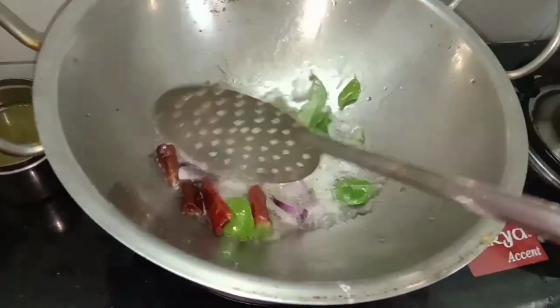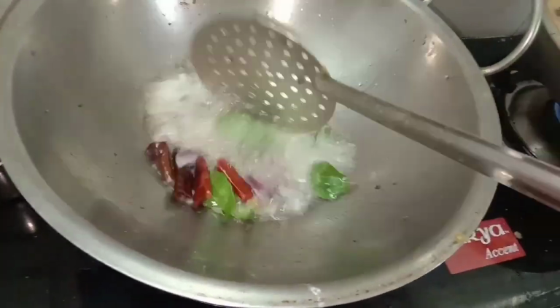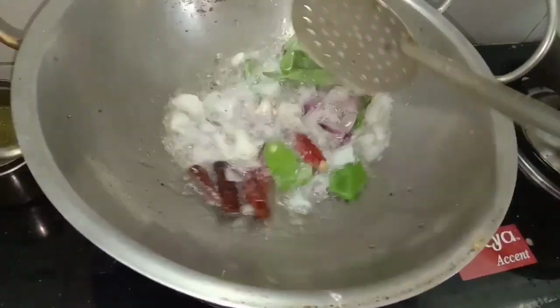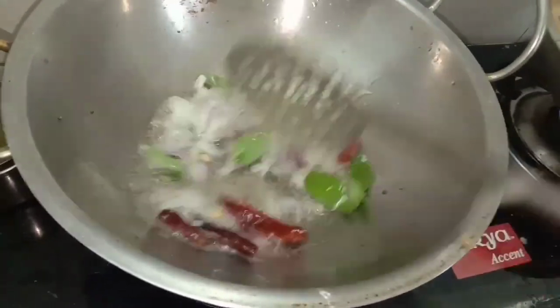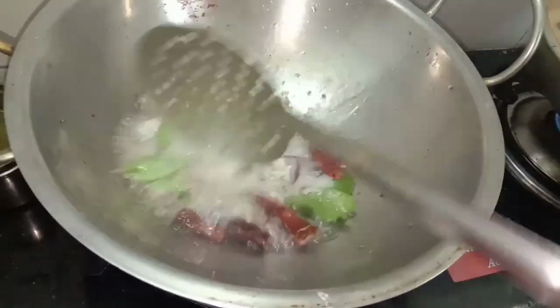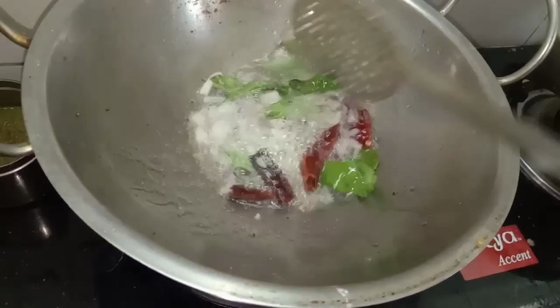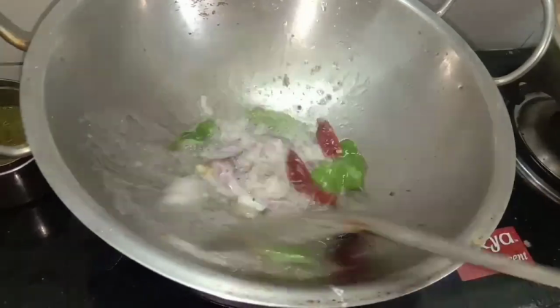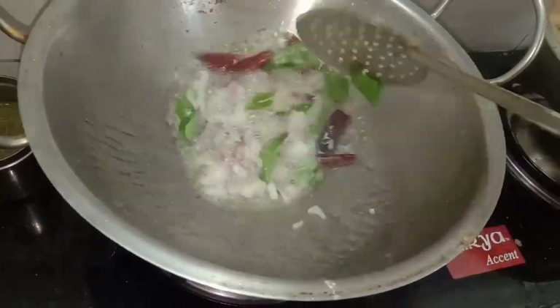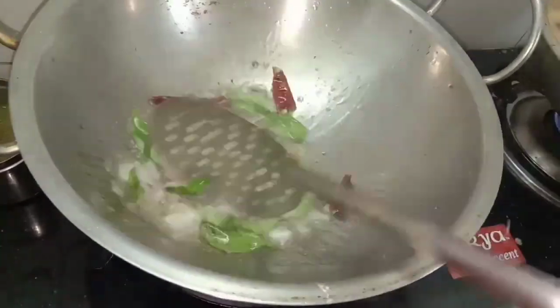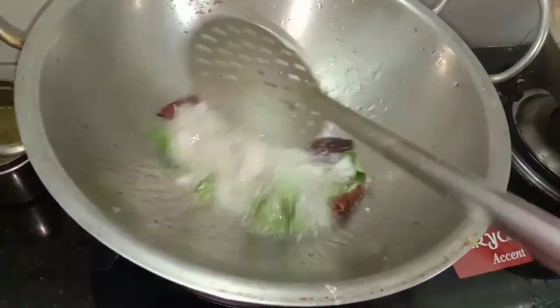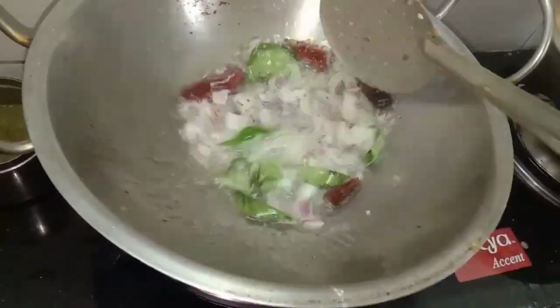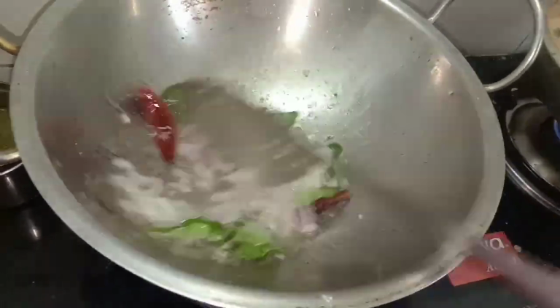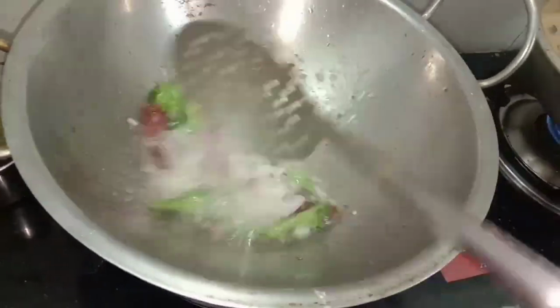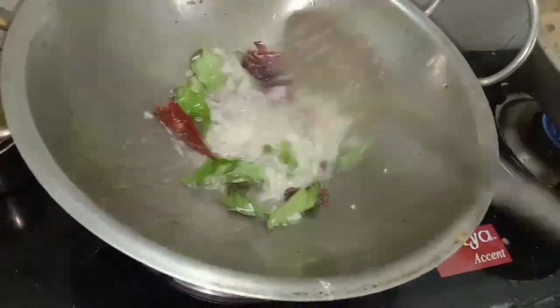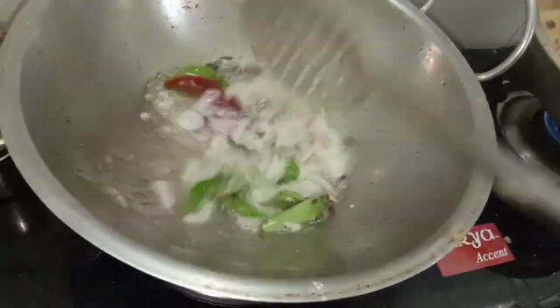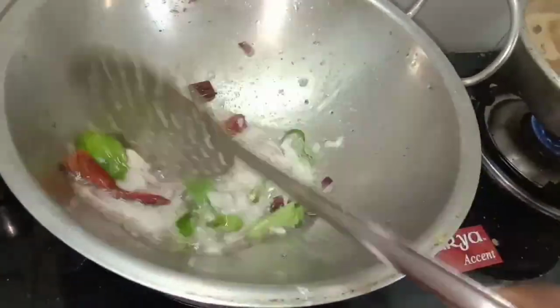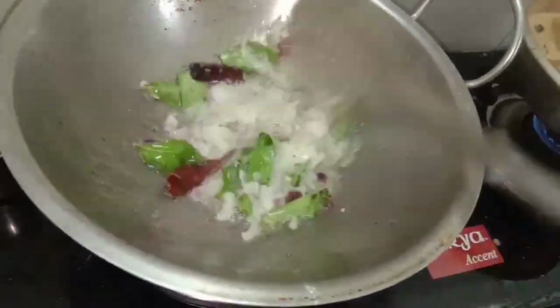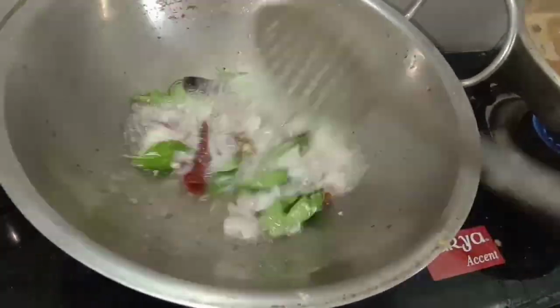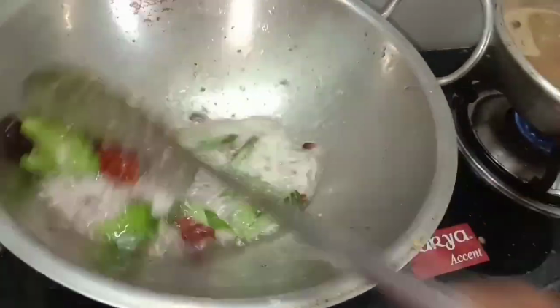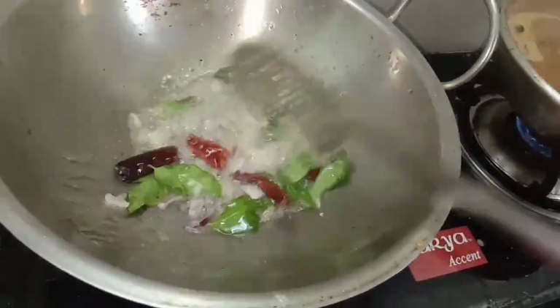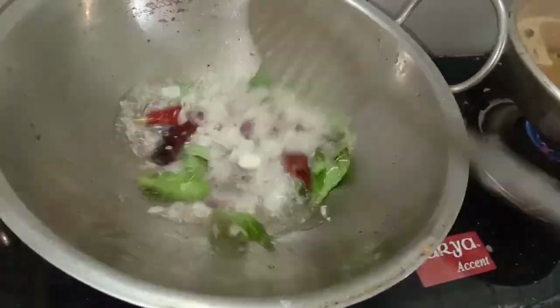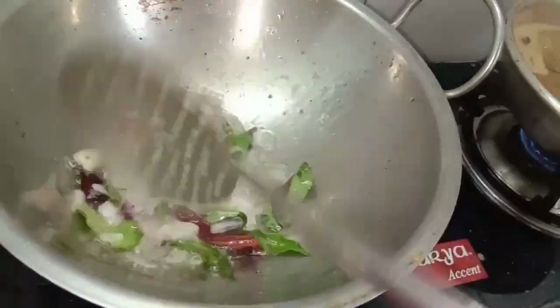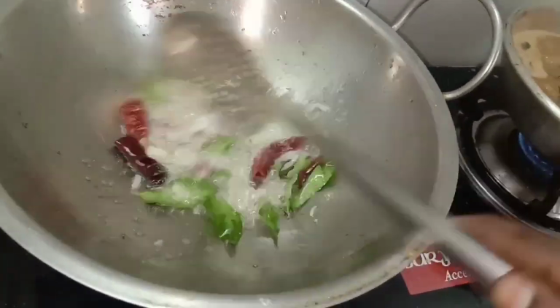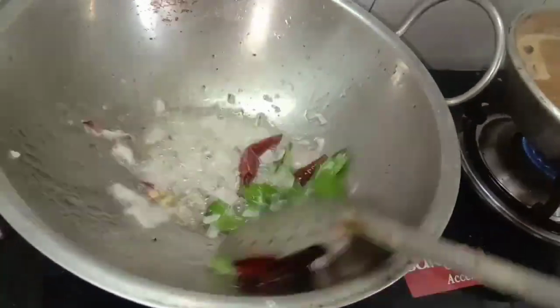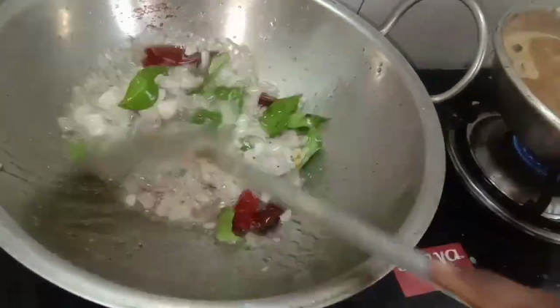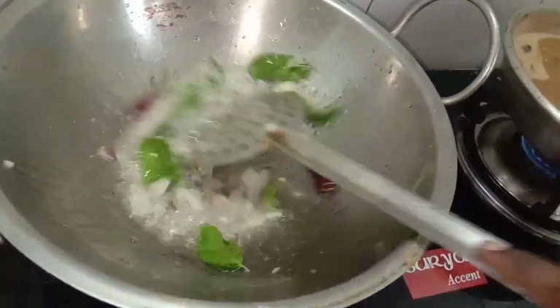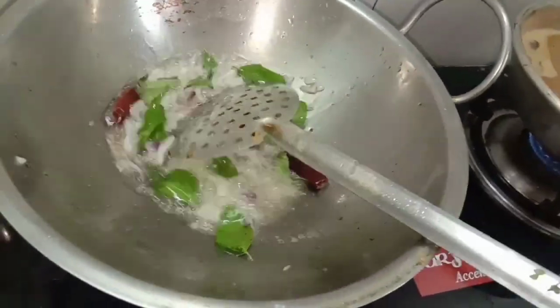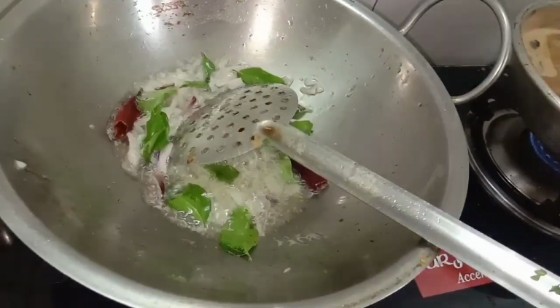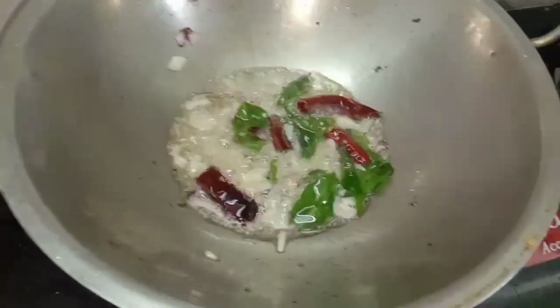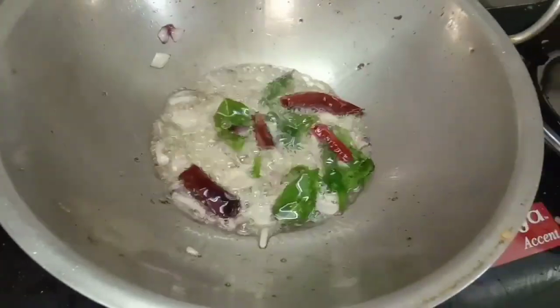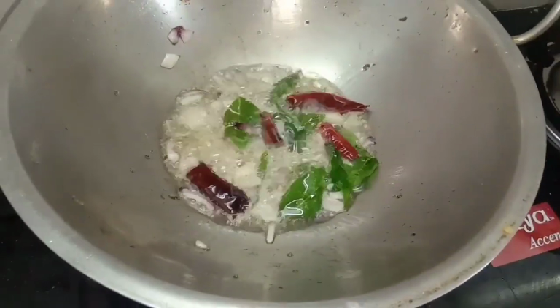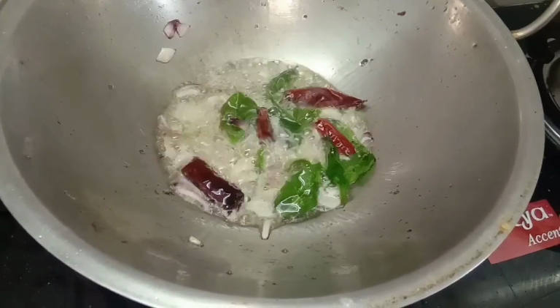Please fry the Agathi Poo. After this, it will have a very nice flavor.